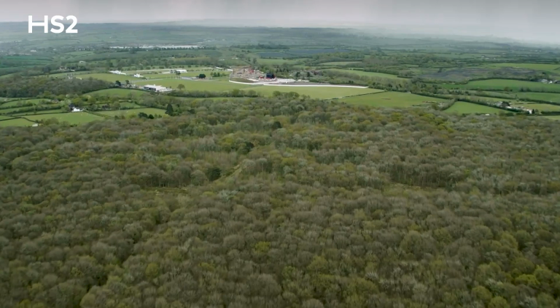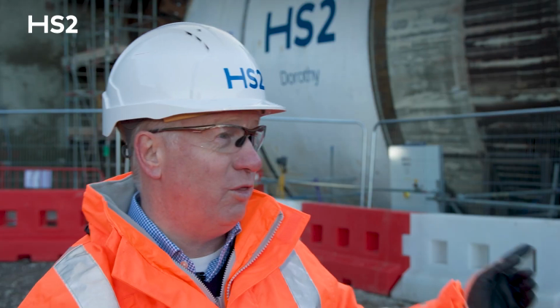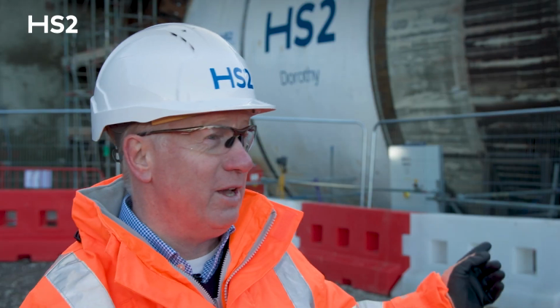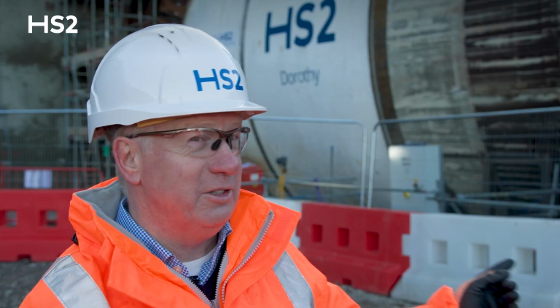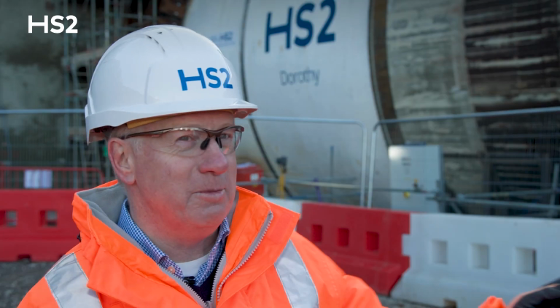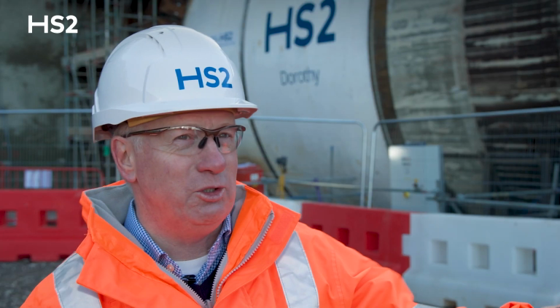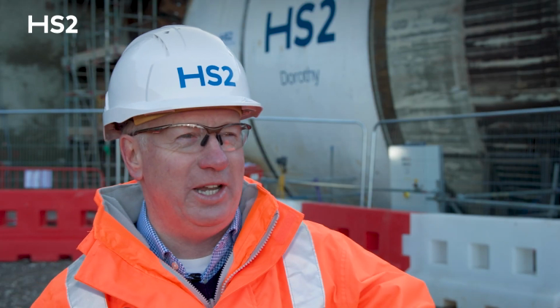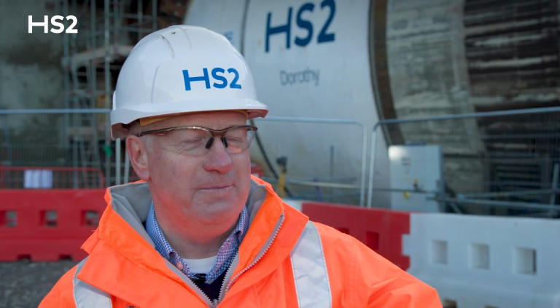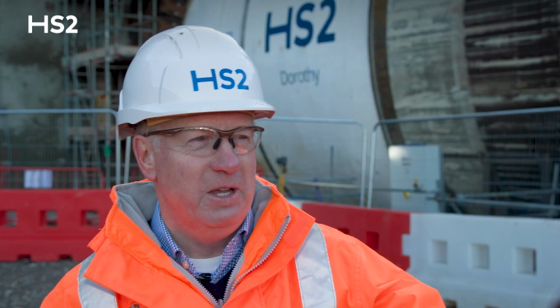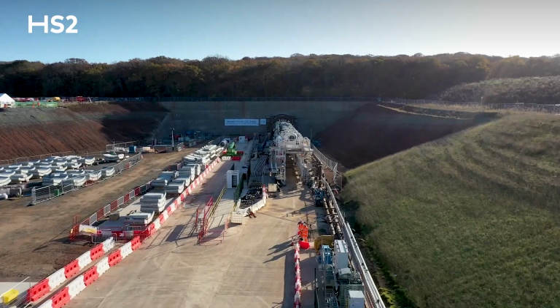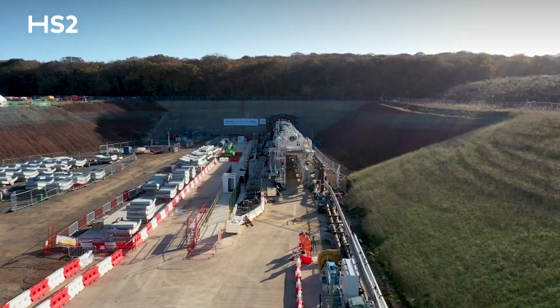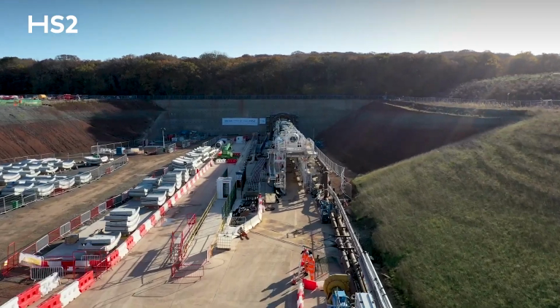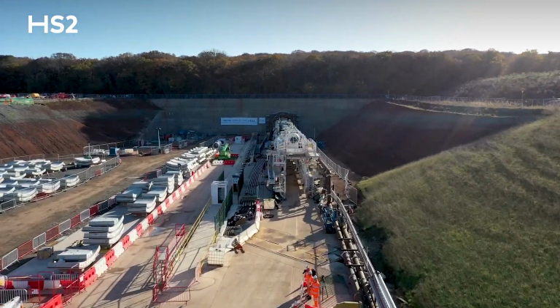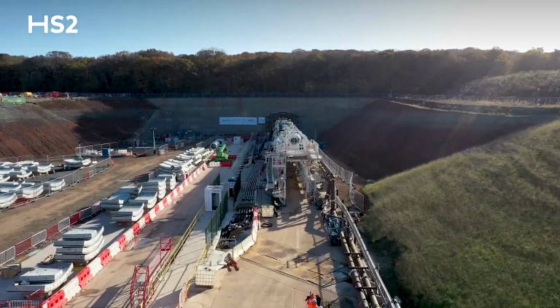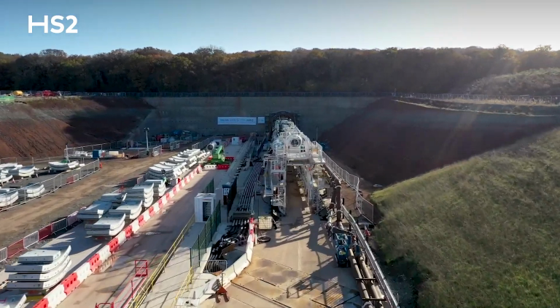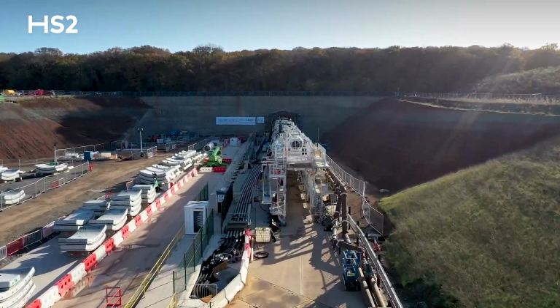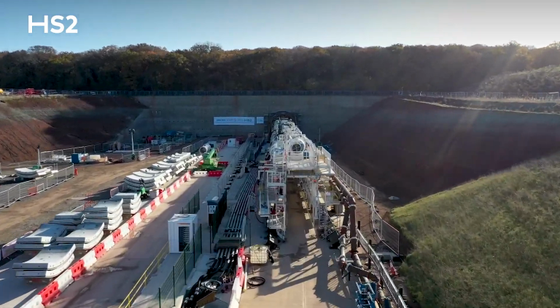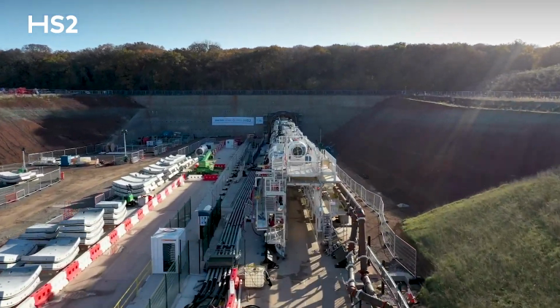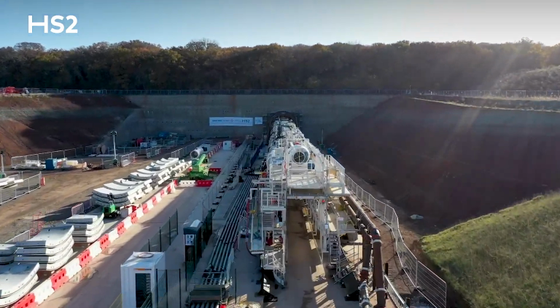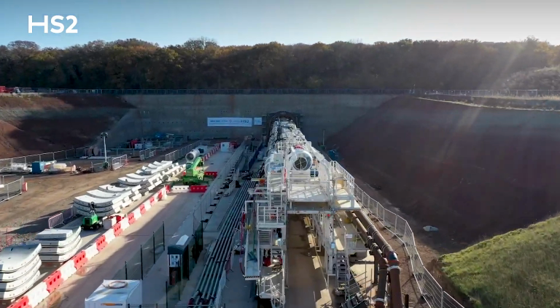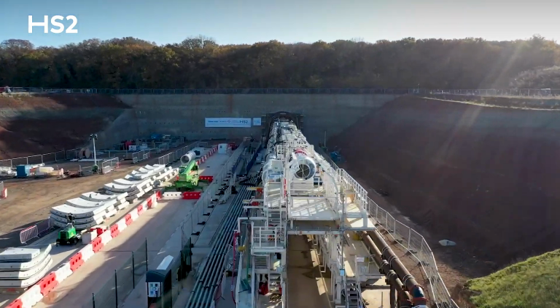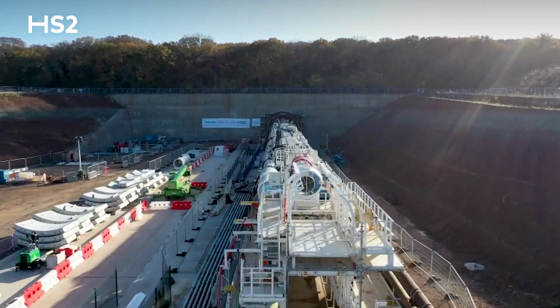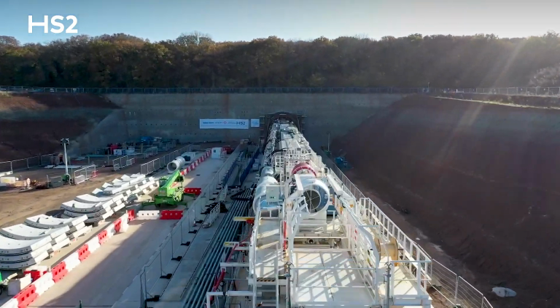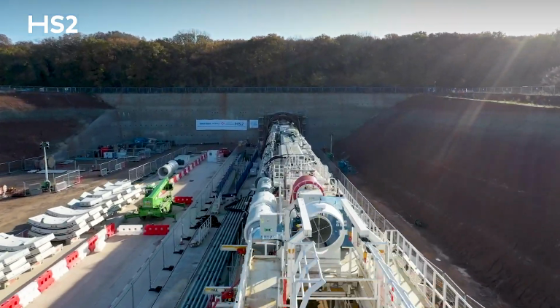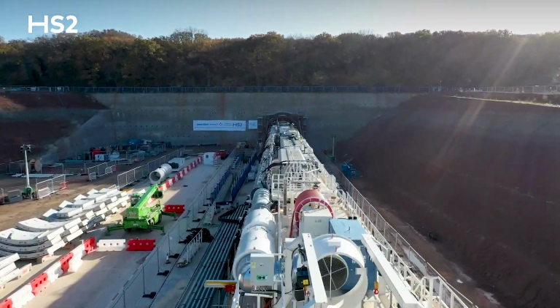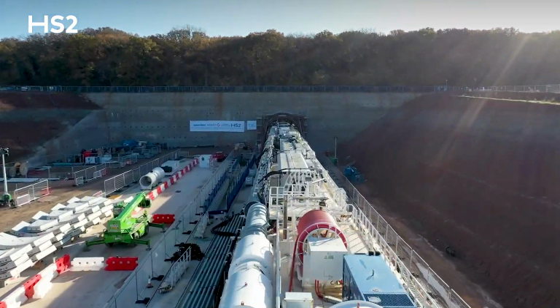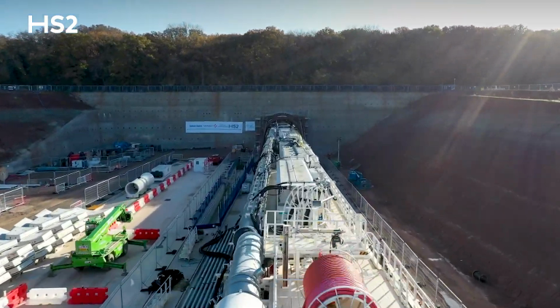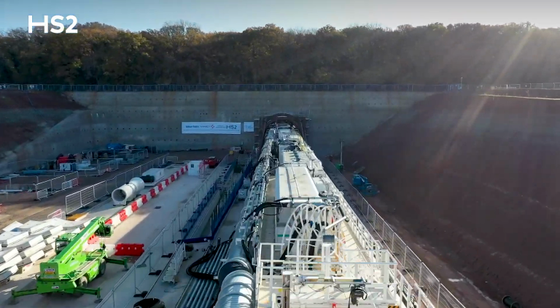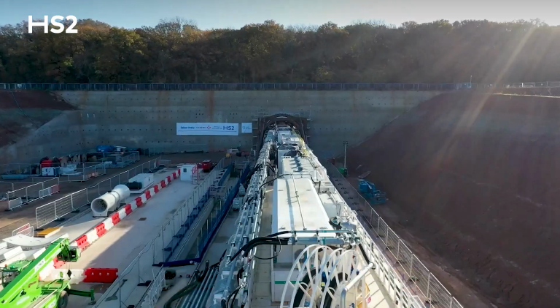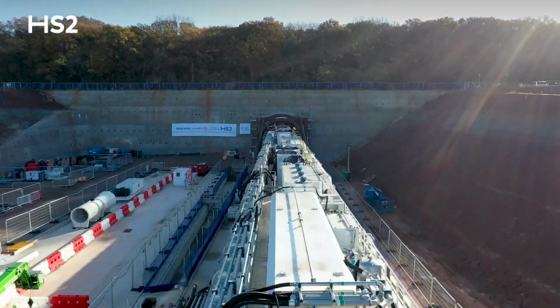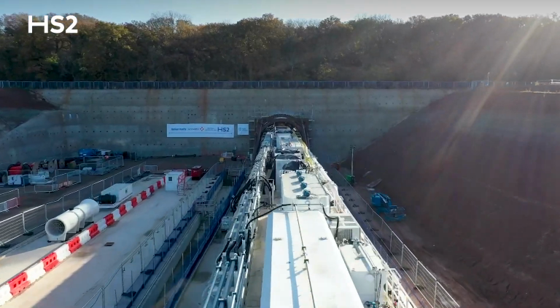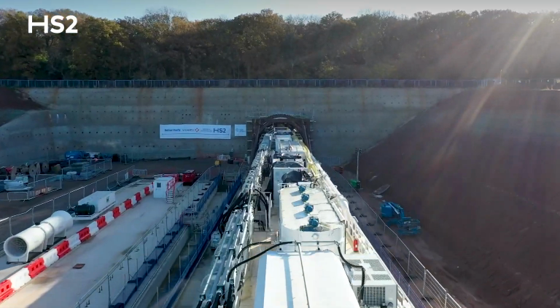It's a 2,000 tonne machine. It's going to be about five months in the ground and then we're going to do the other drive after that.